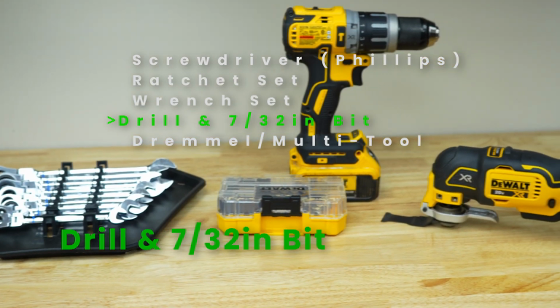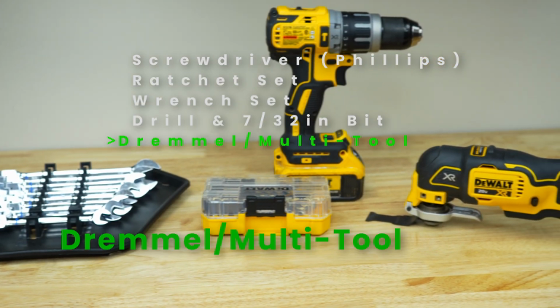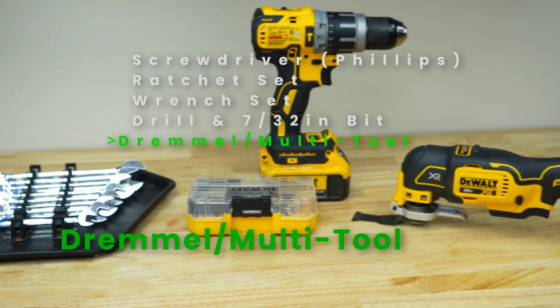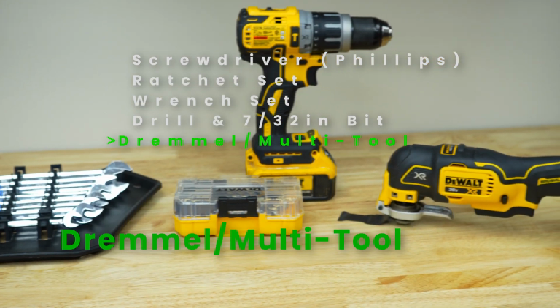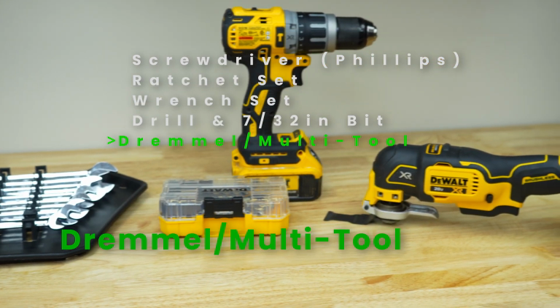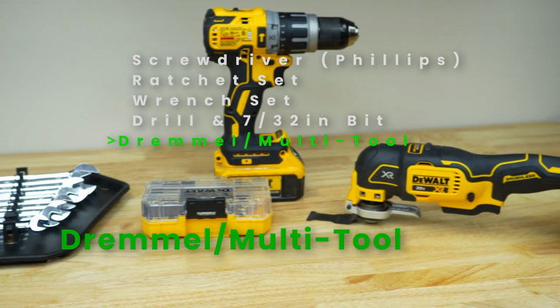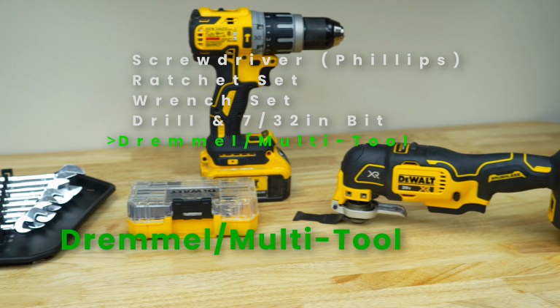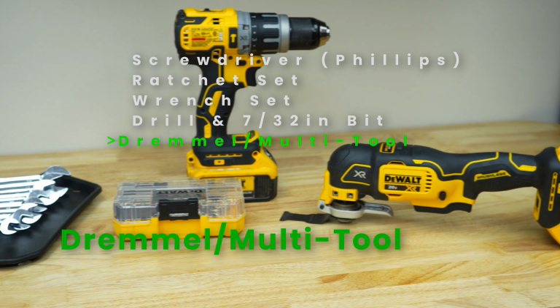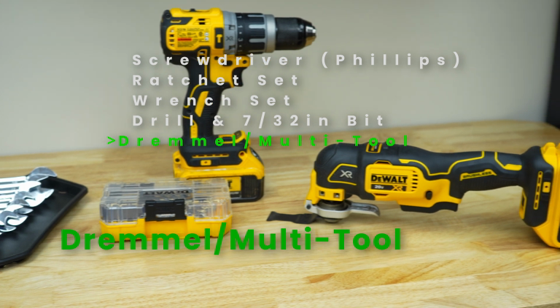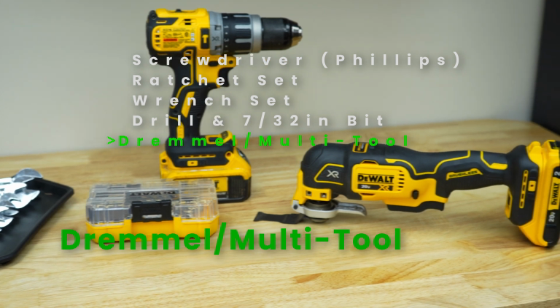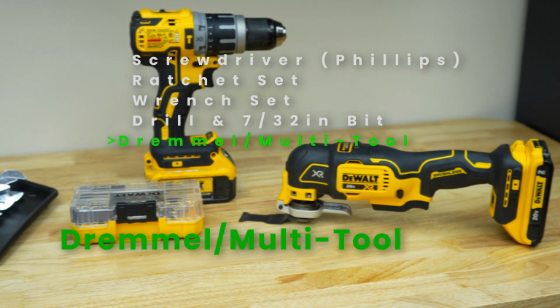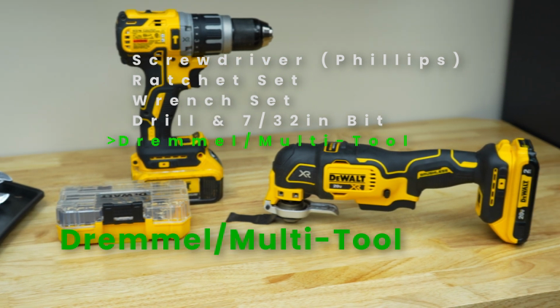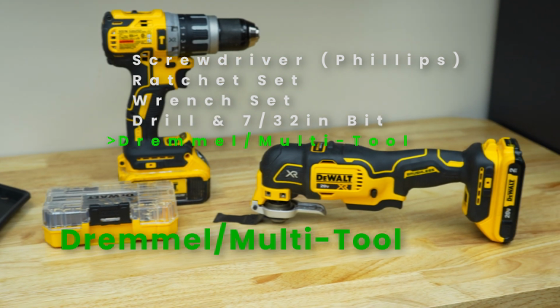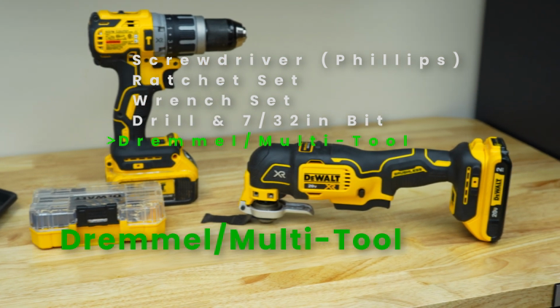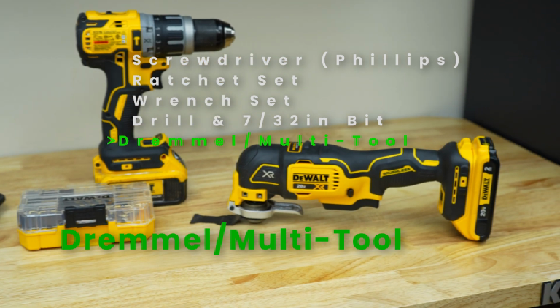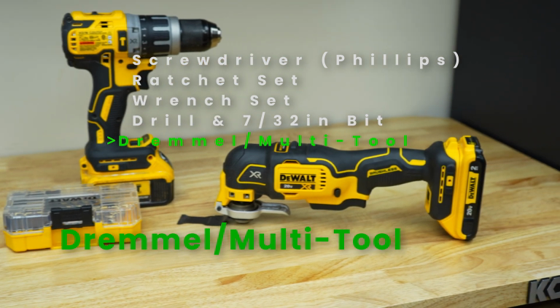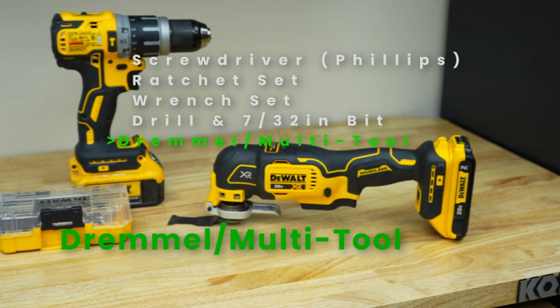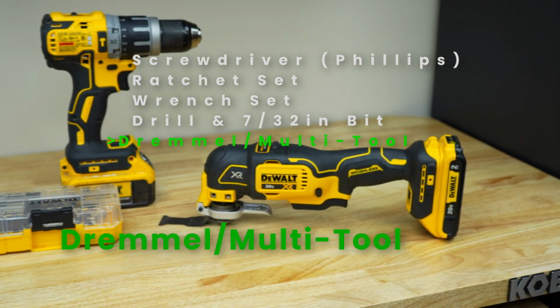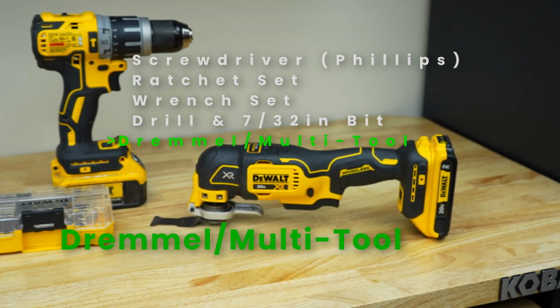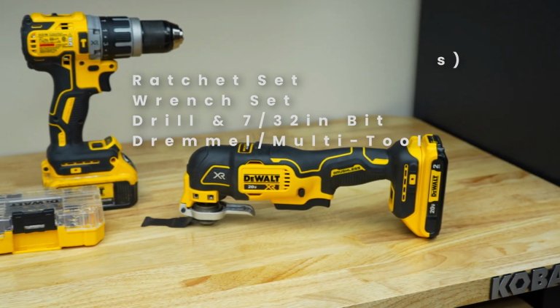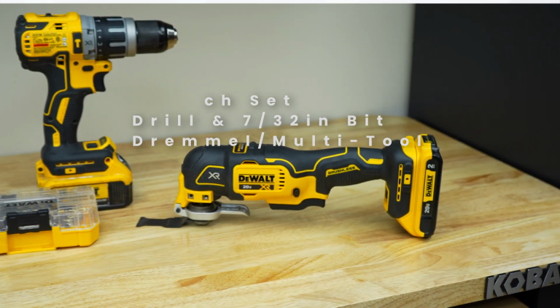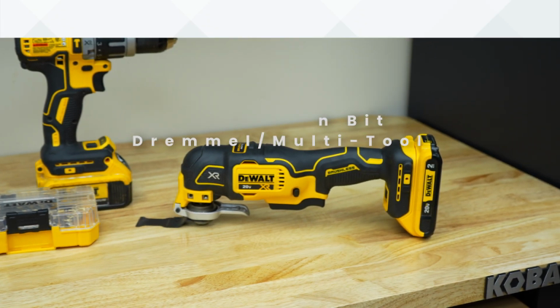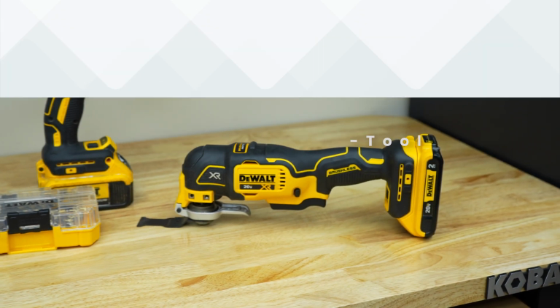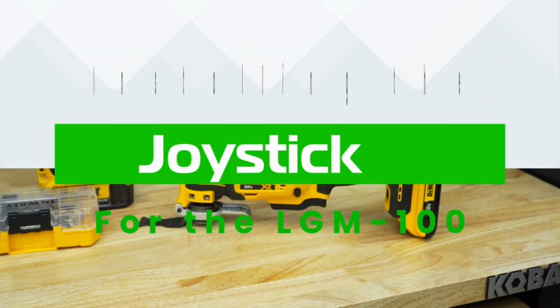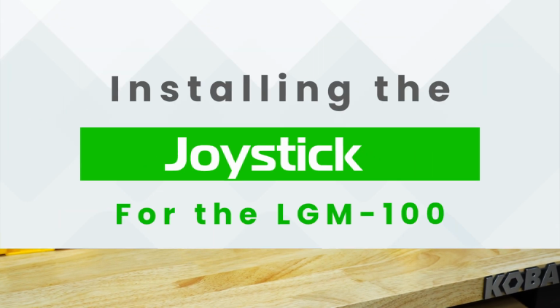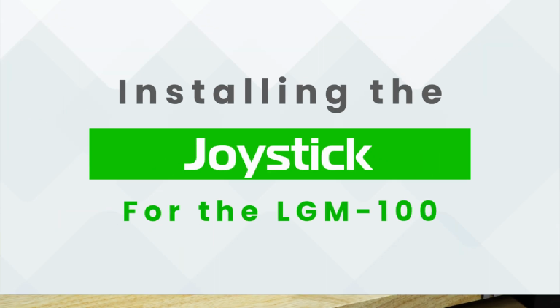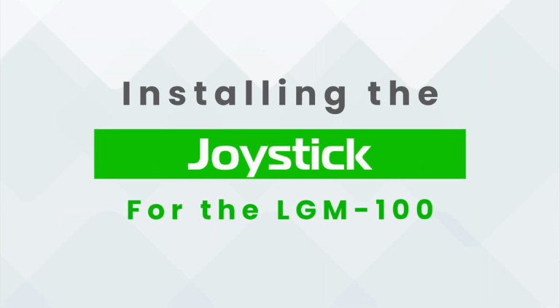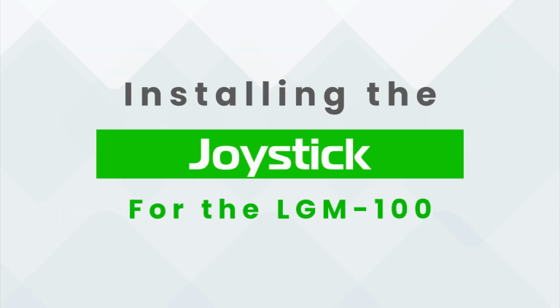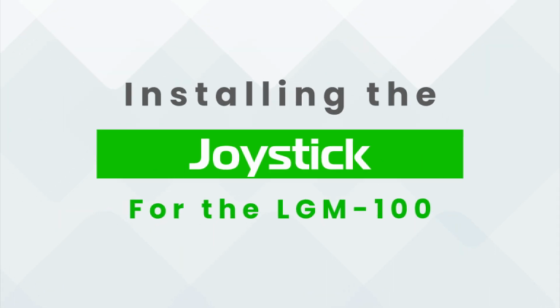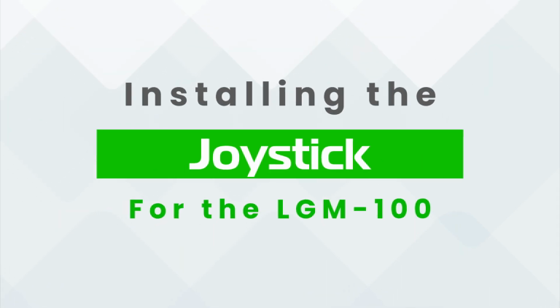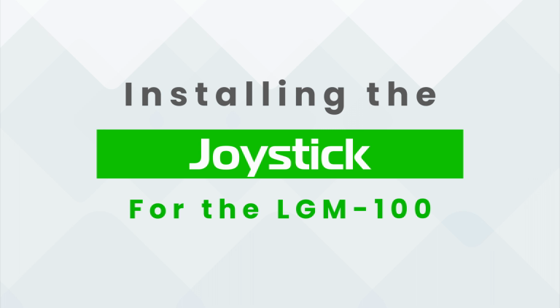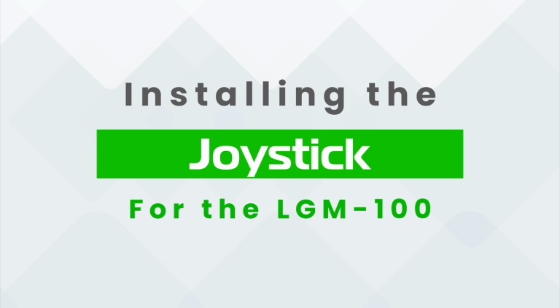We'll be installing this kit on an X5 series tractor. However, the process is the same for the X3 series tractors.